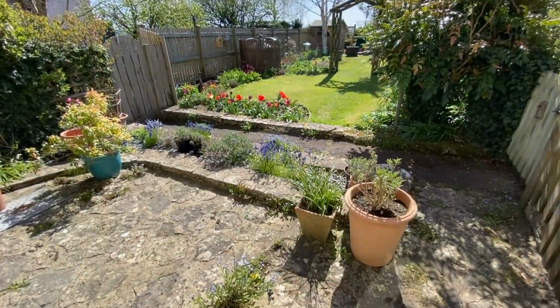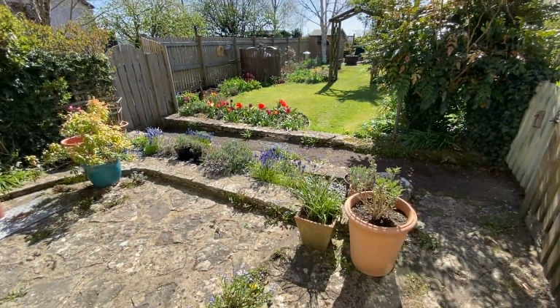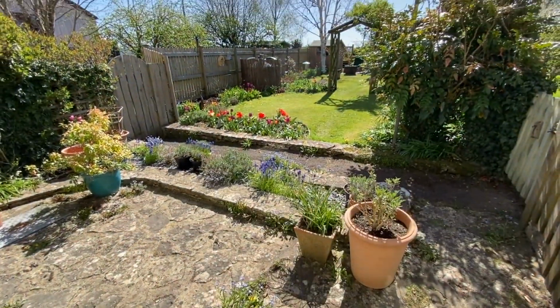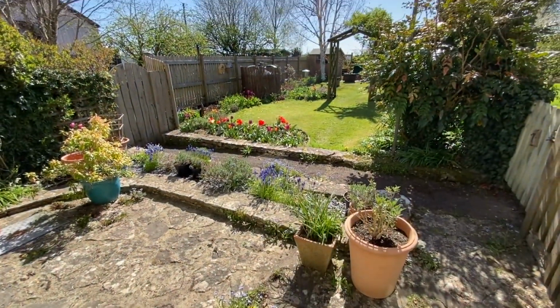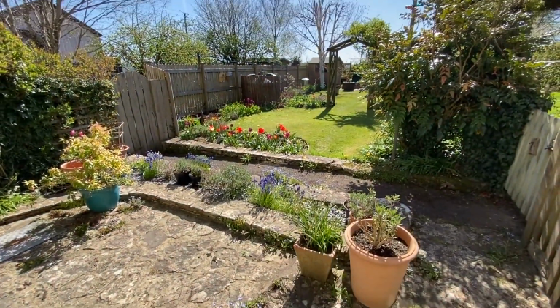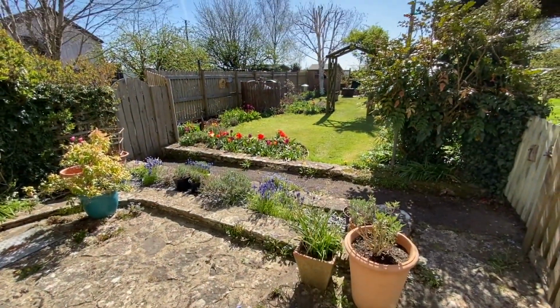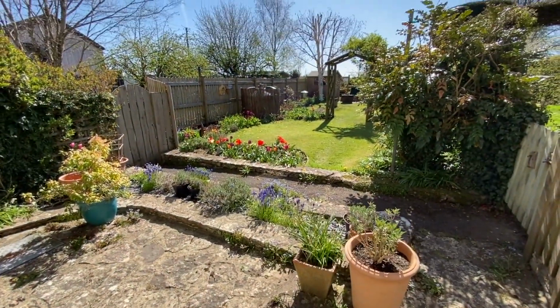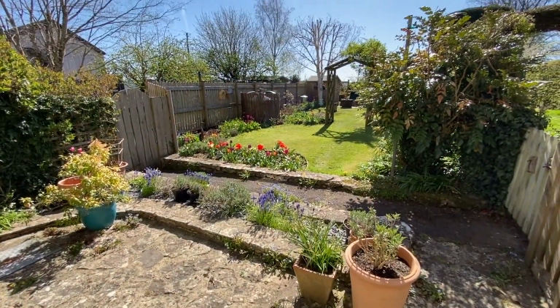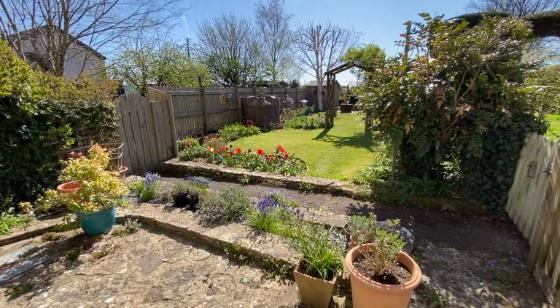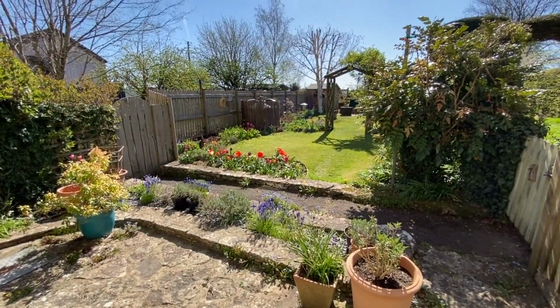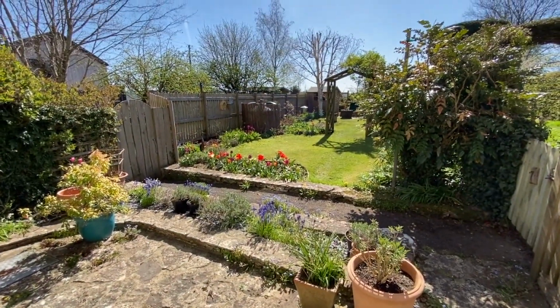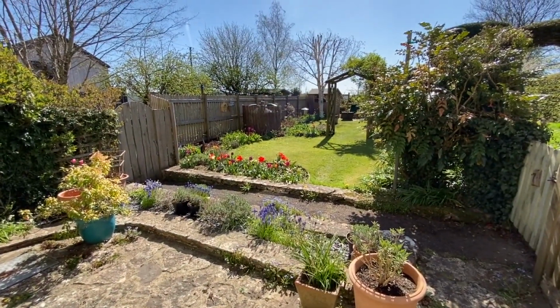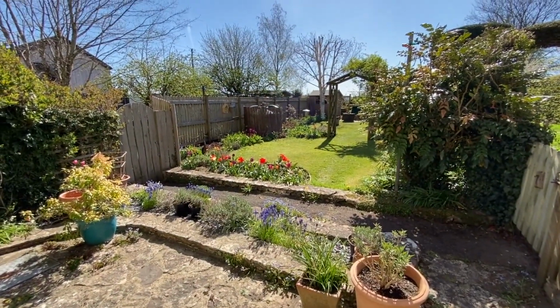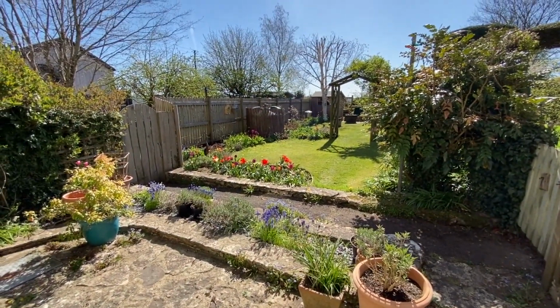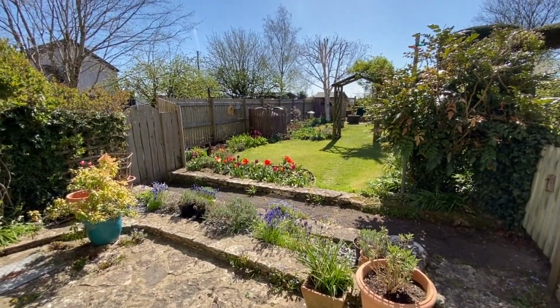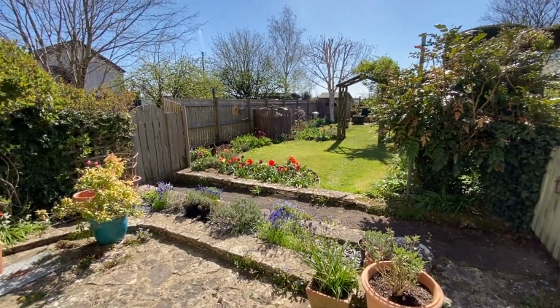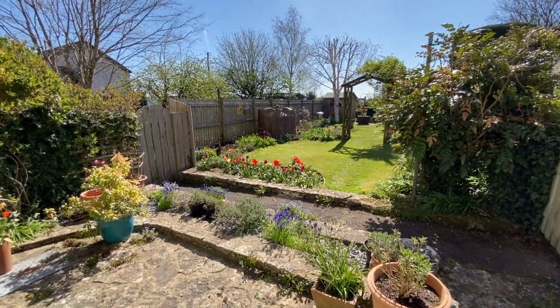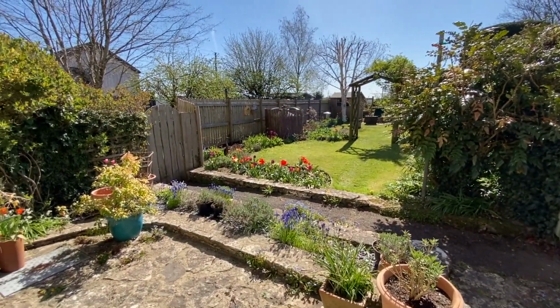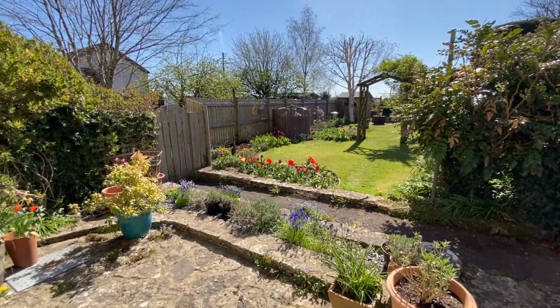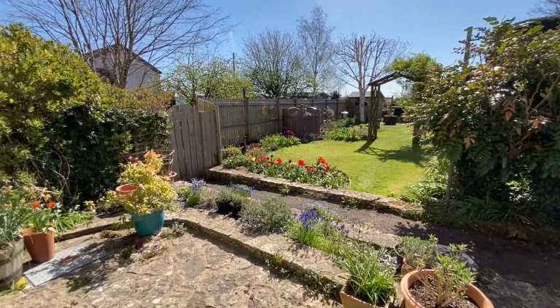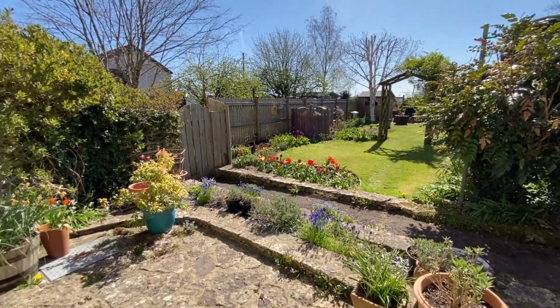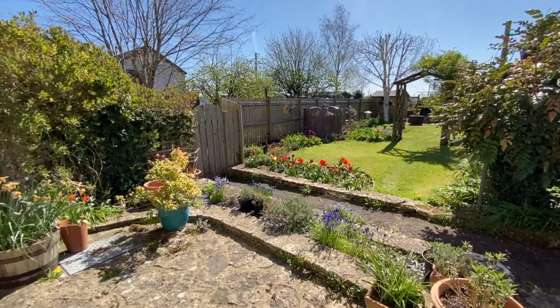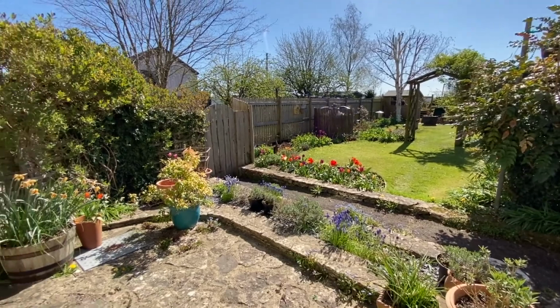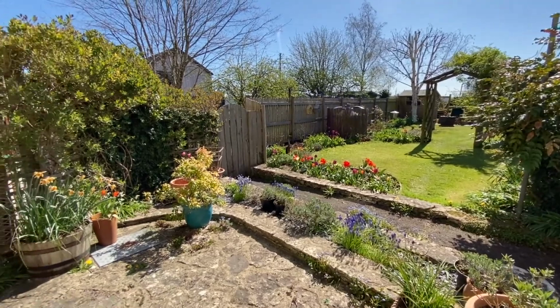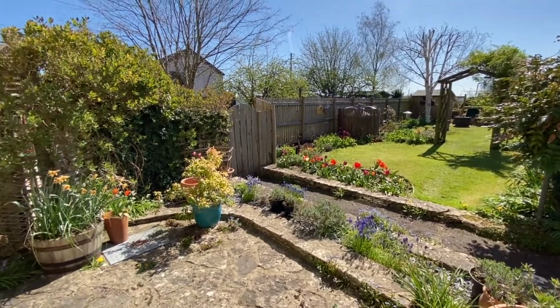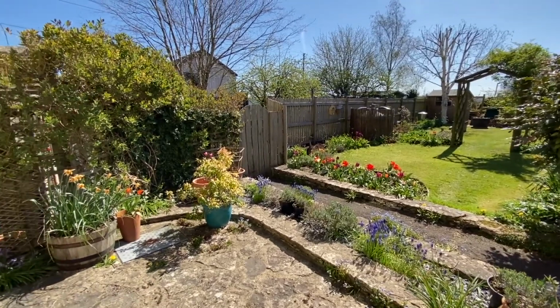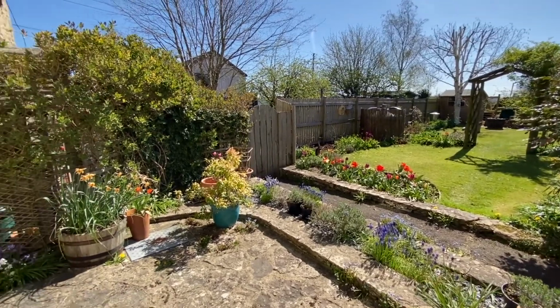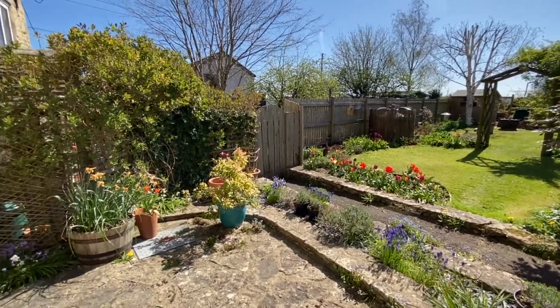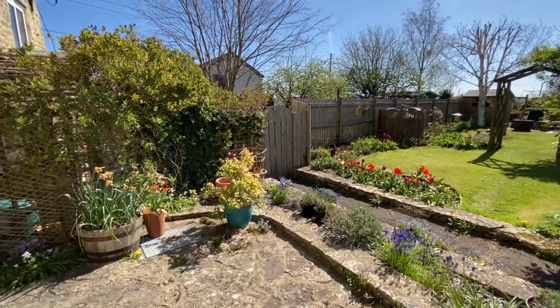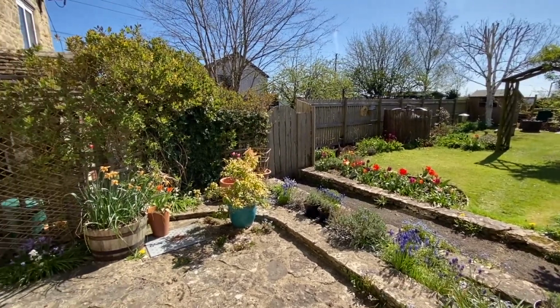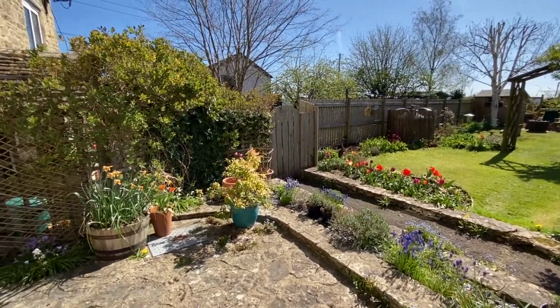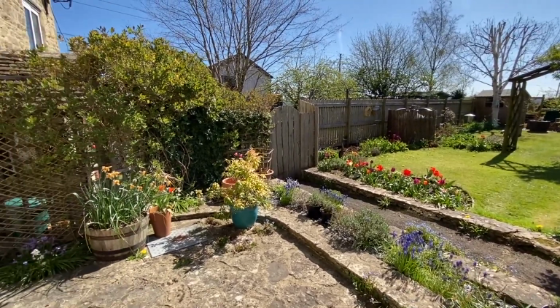The gorgeous garden has a beautiful laid to lawn area with a patio area, perfect for outdoor dining.